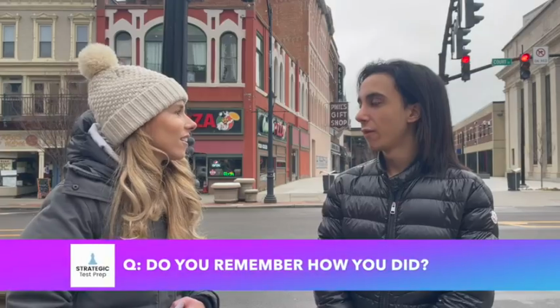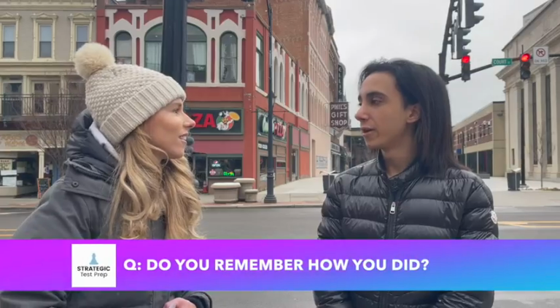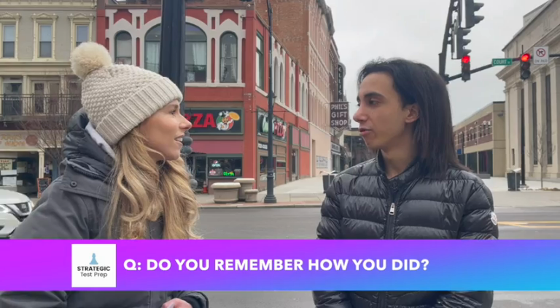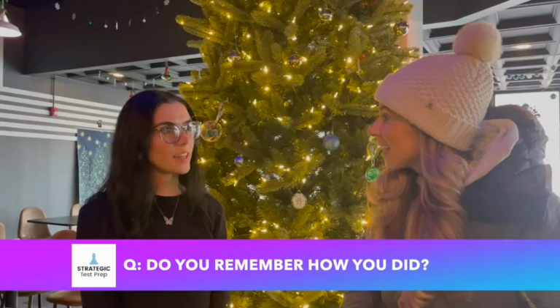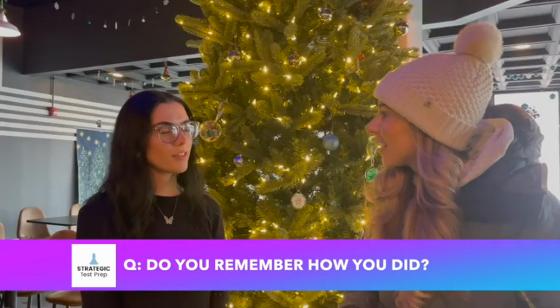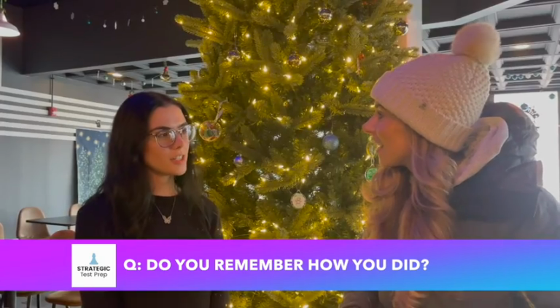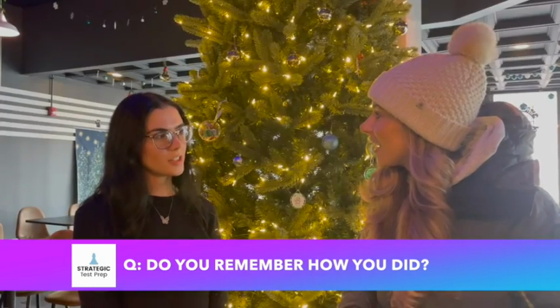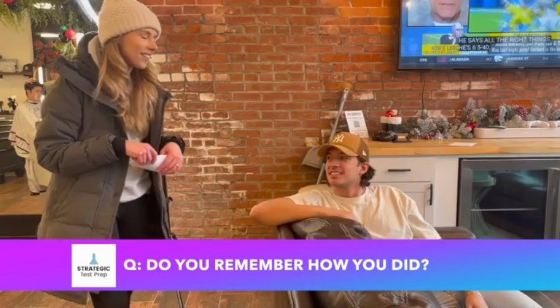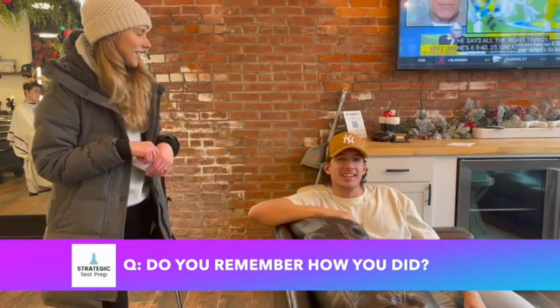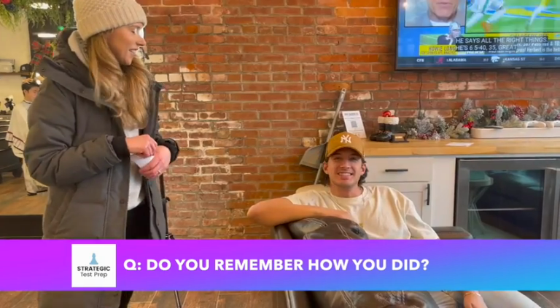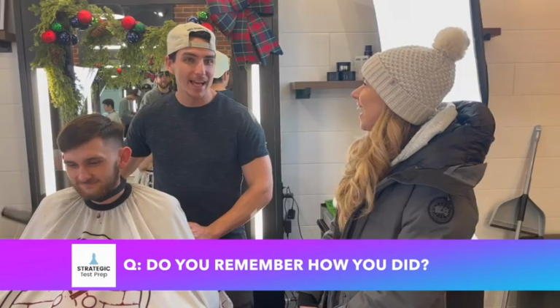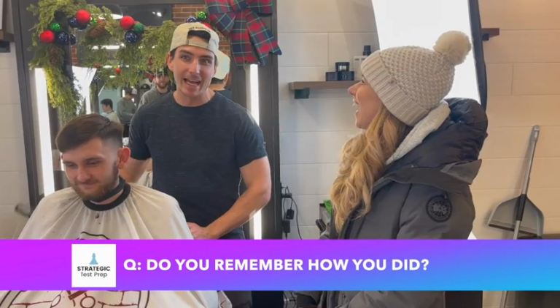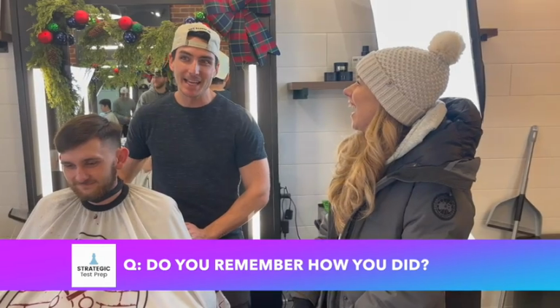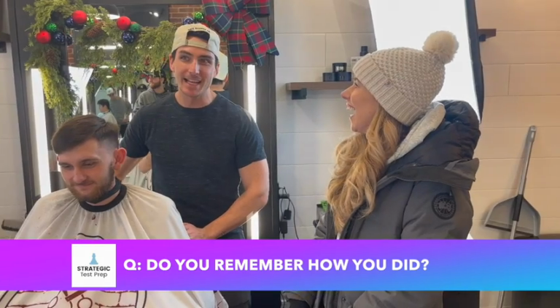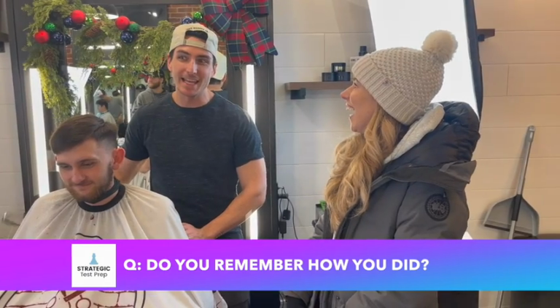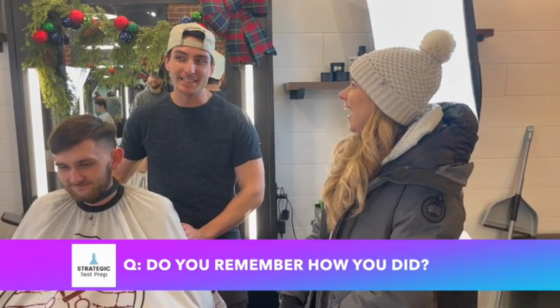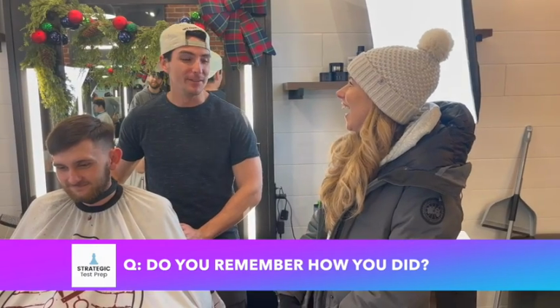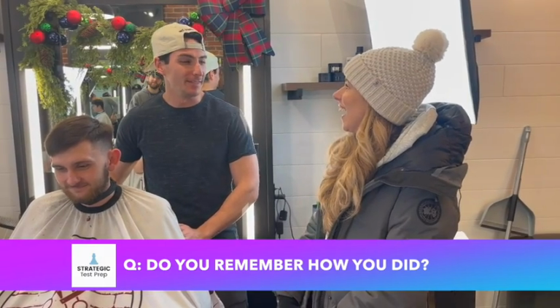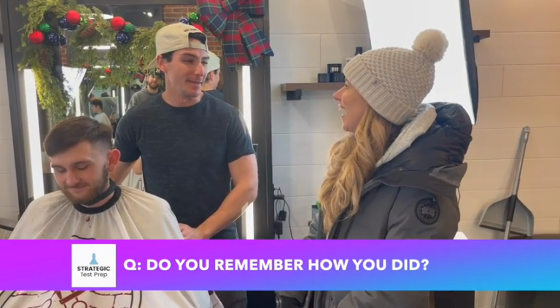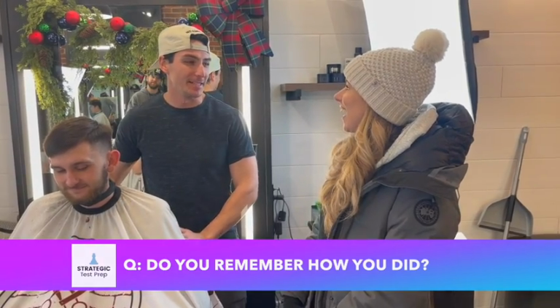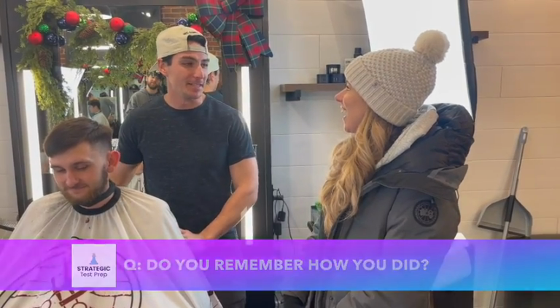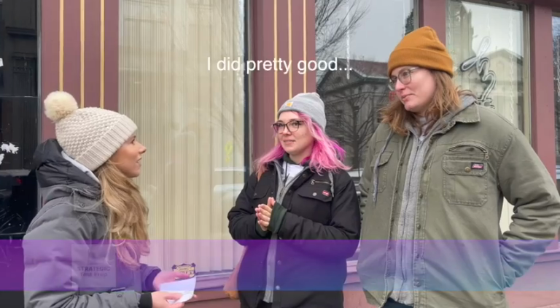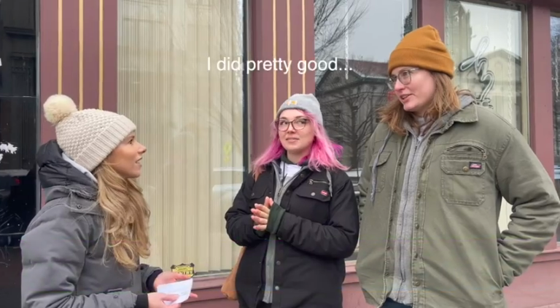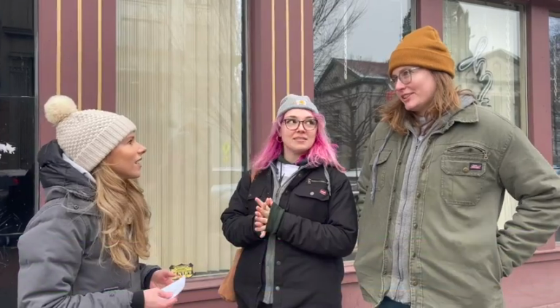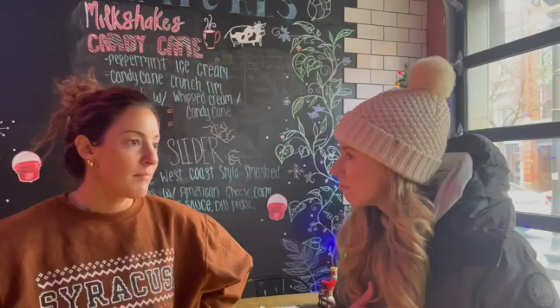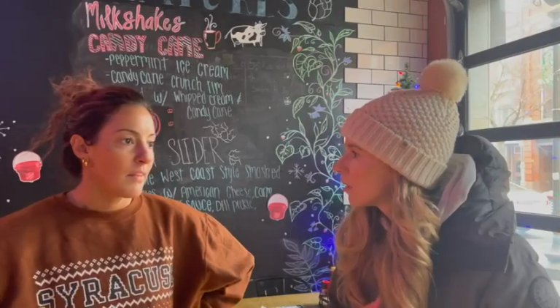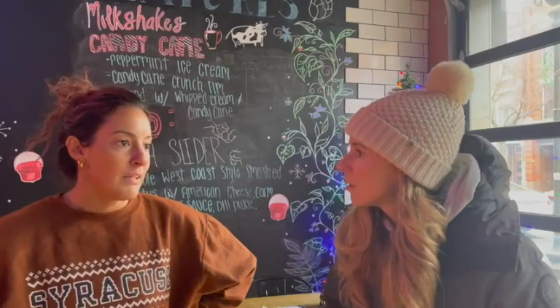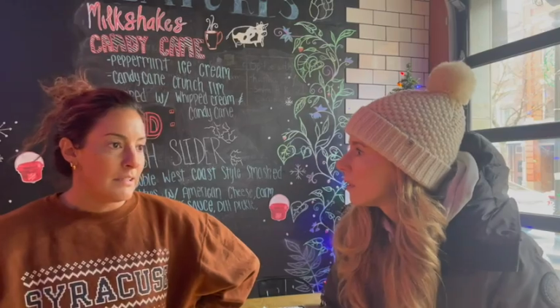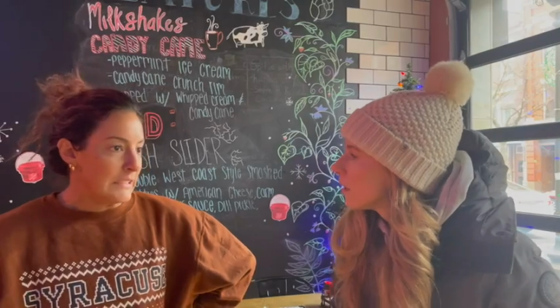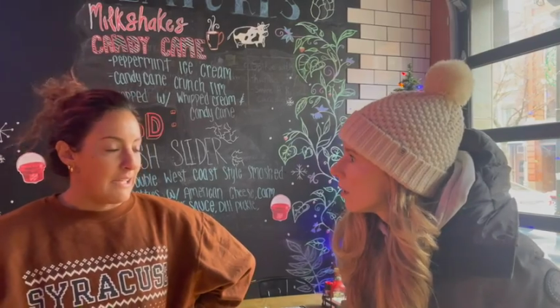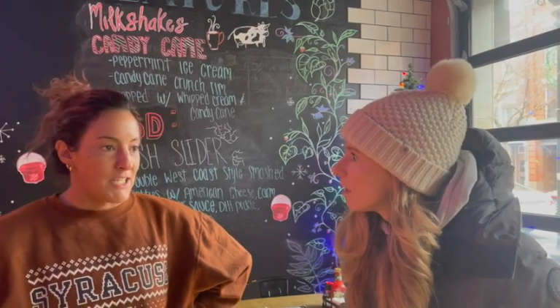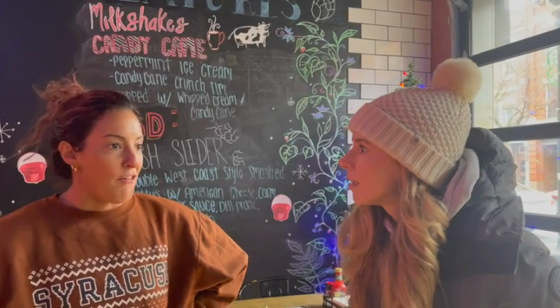1,300. I got a 1,300. I got a 1,050 on my SAT.